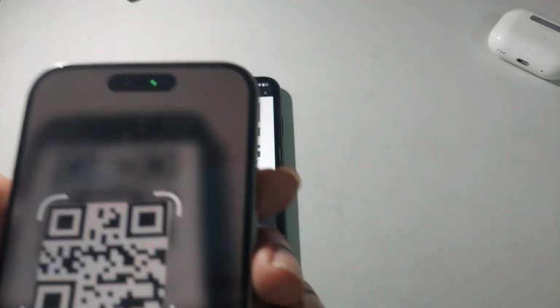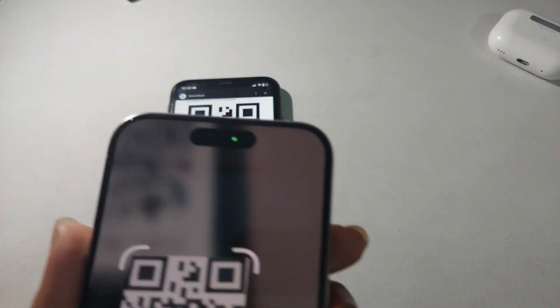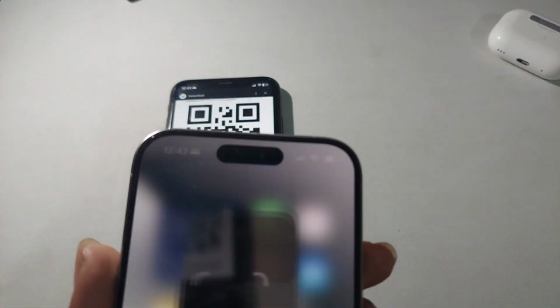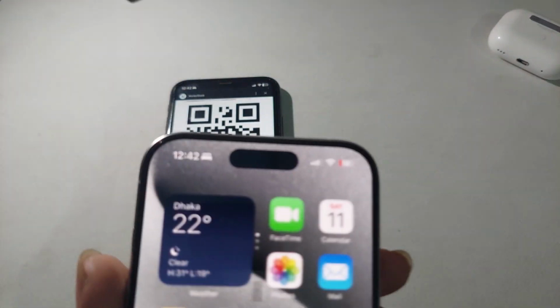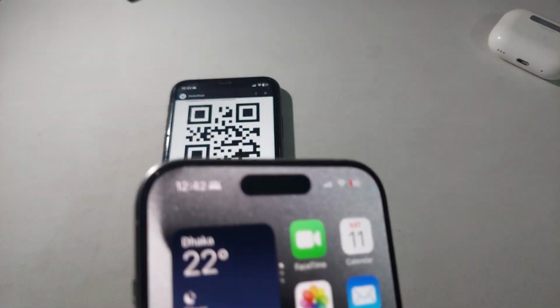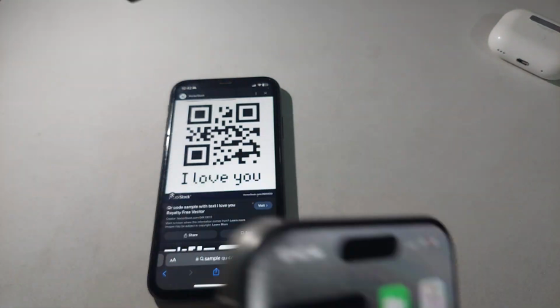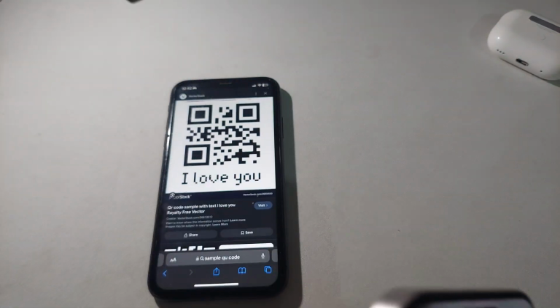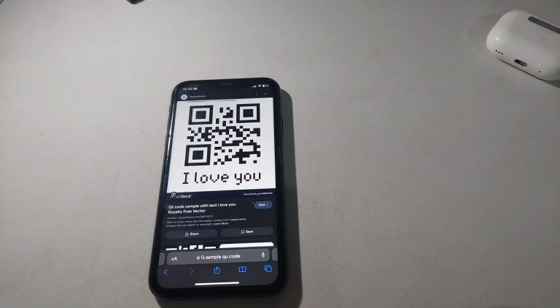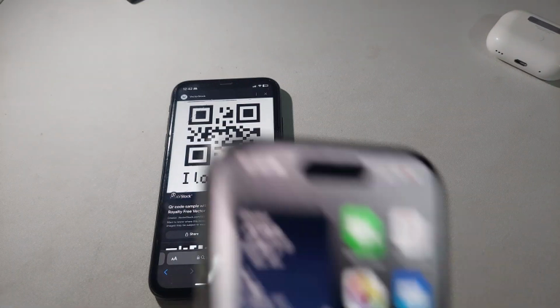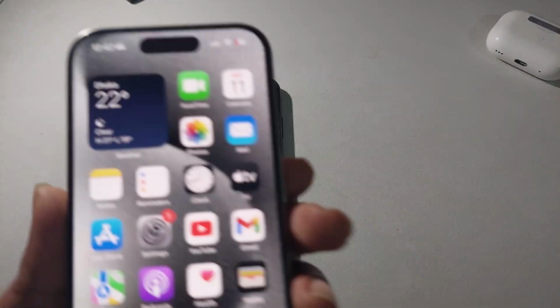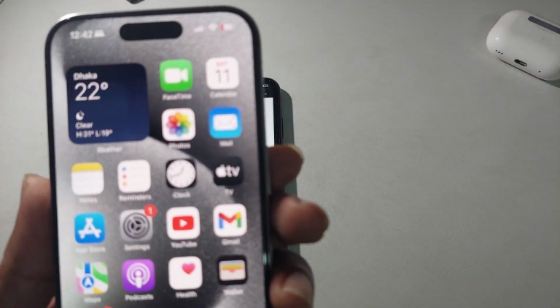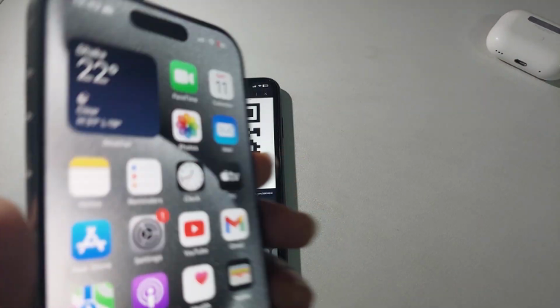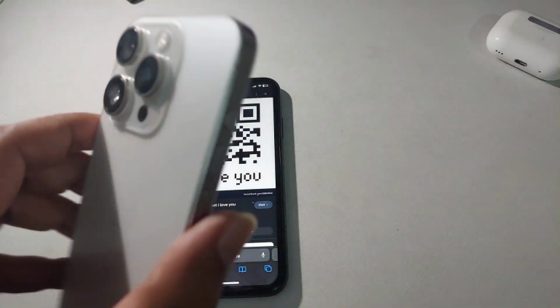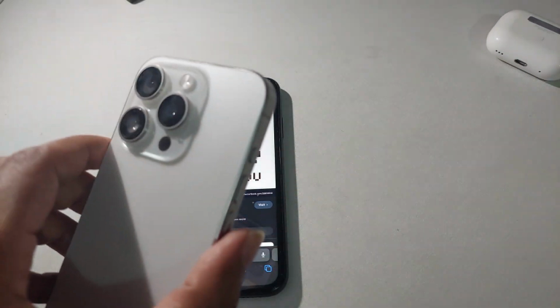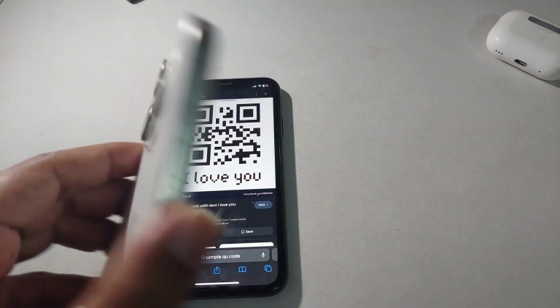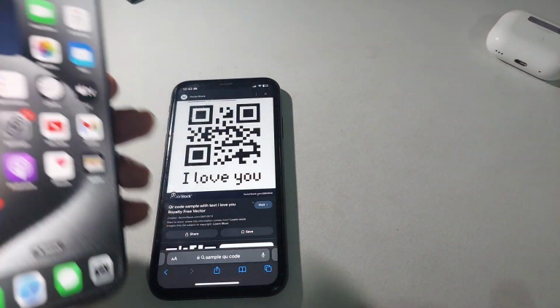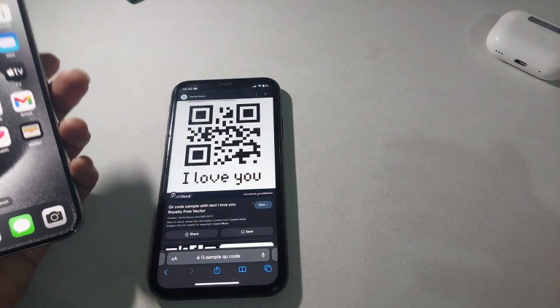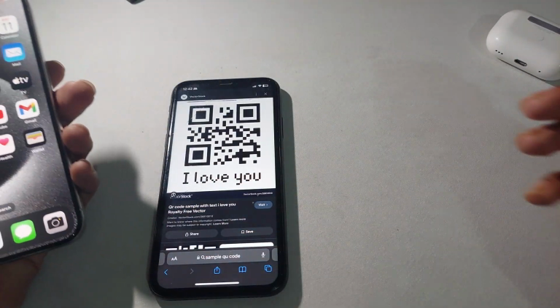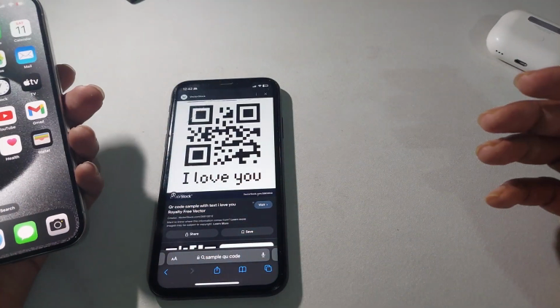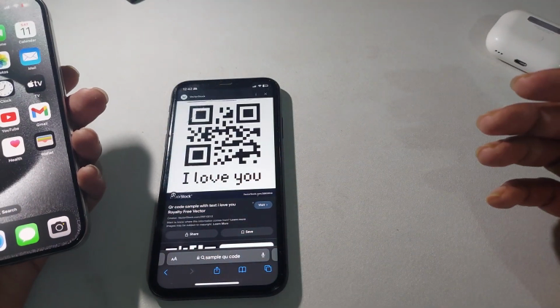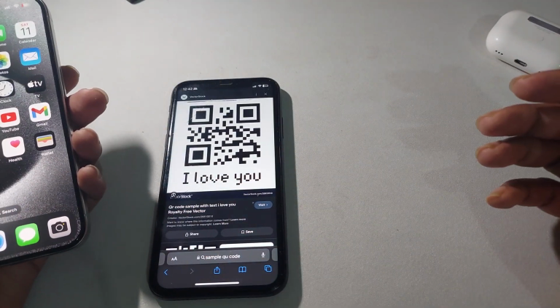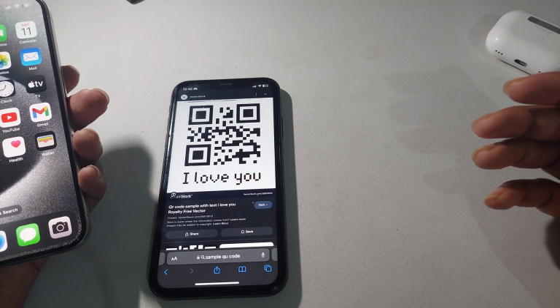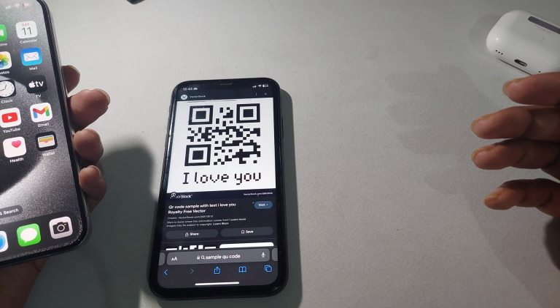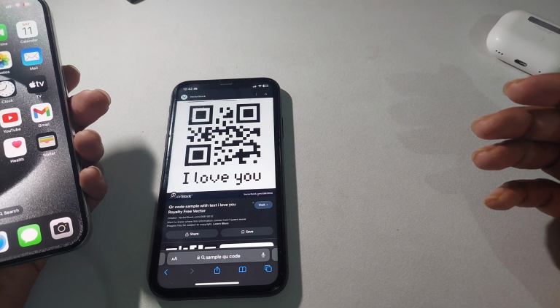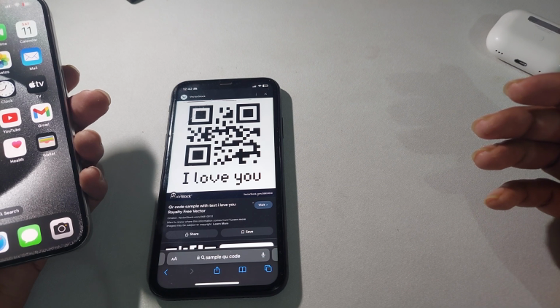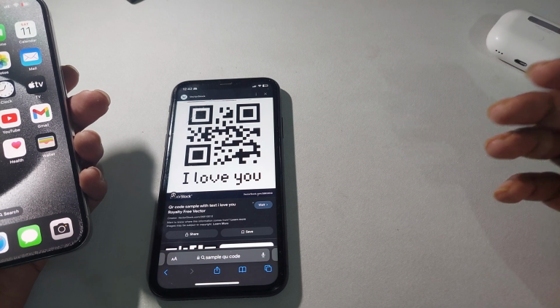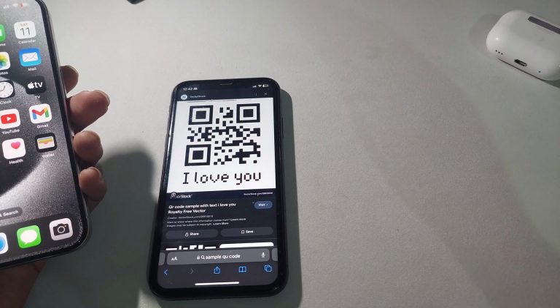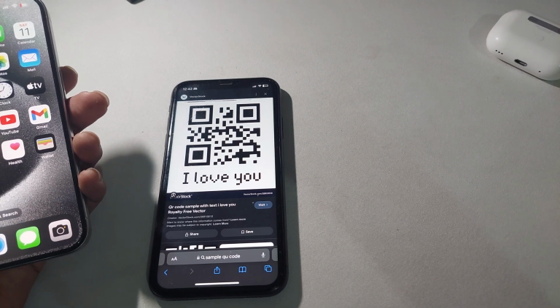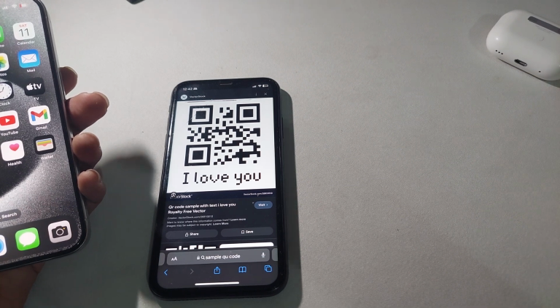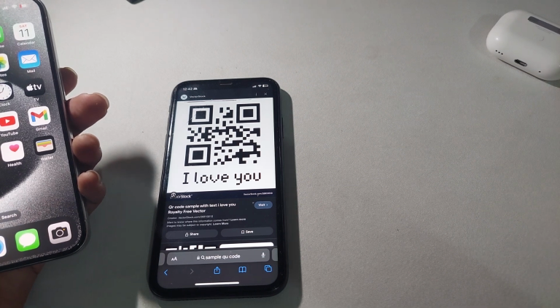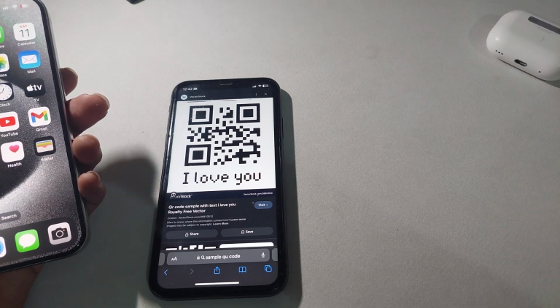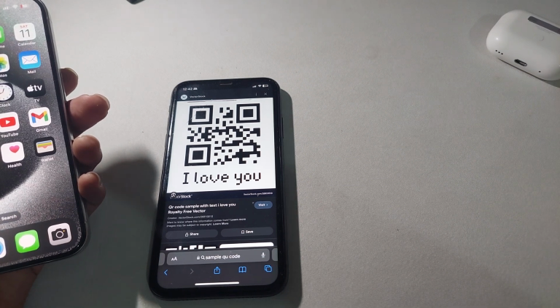So this is how you can easily scan a QR code on your iPhone 15 Pro series. Hope you enjoyed this — thumbs up and subscribe. Thank you.